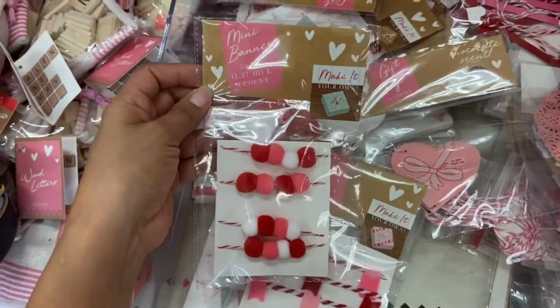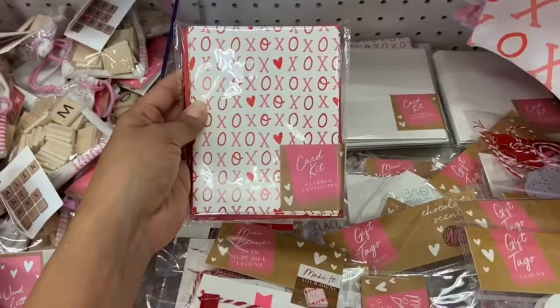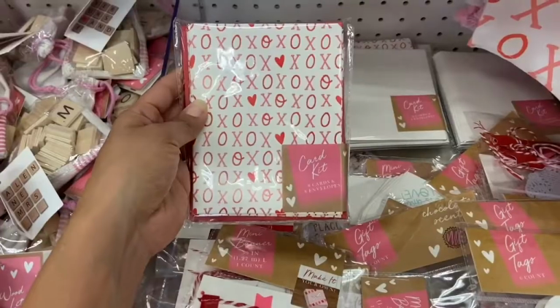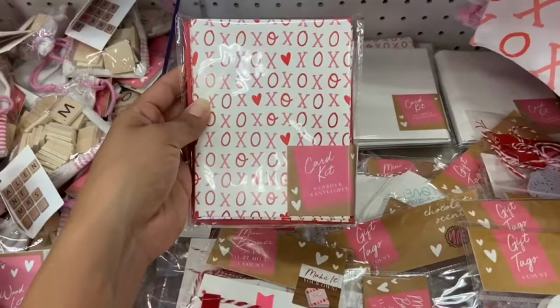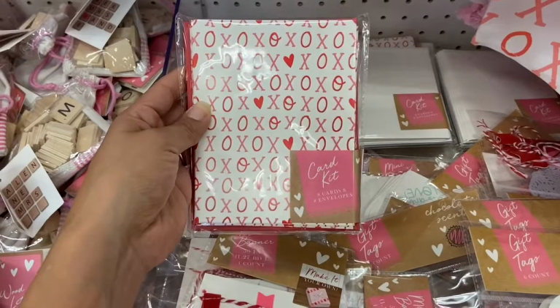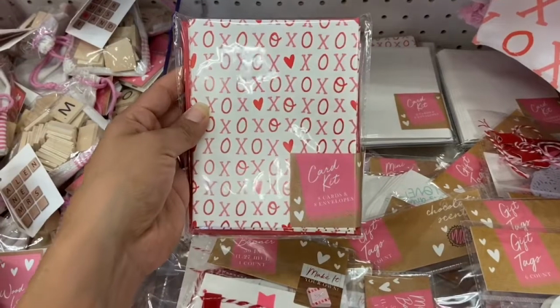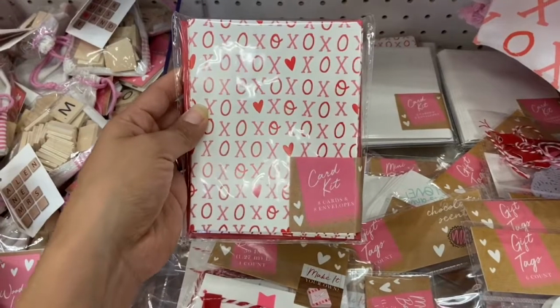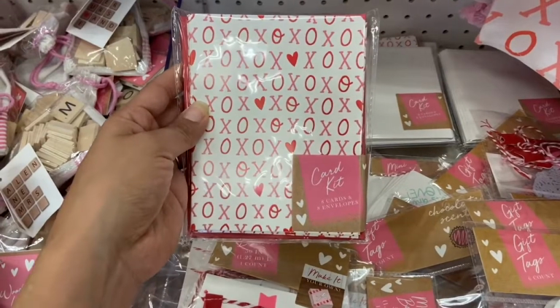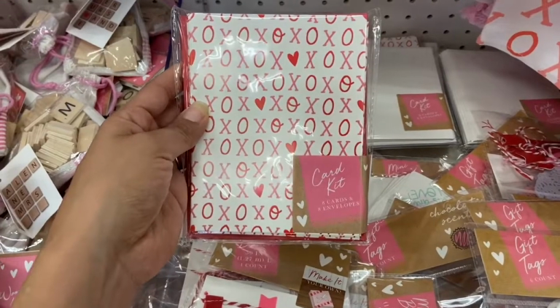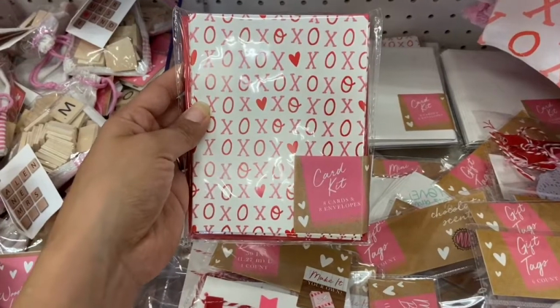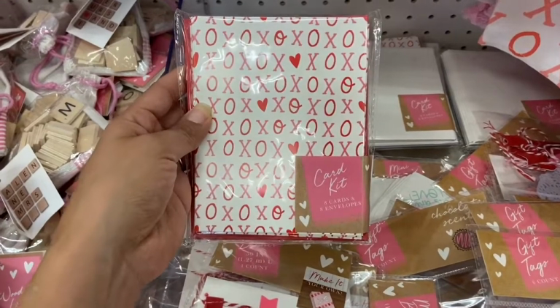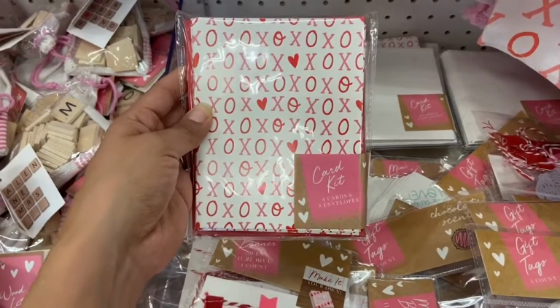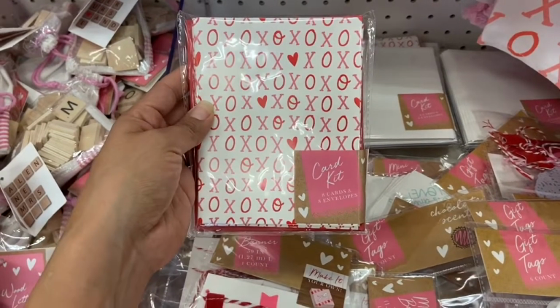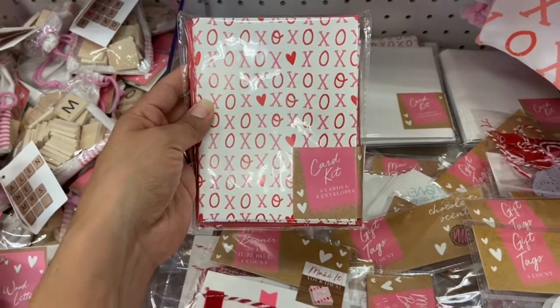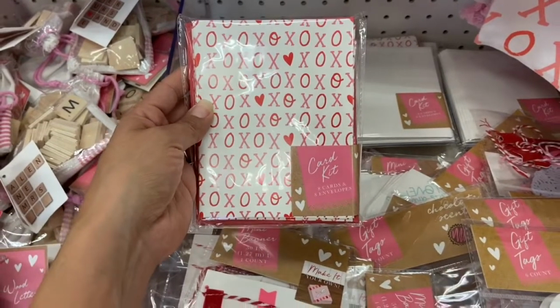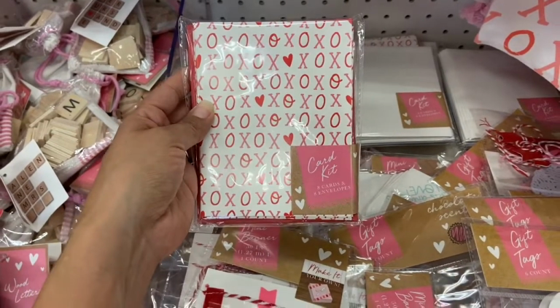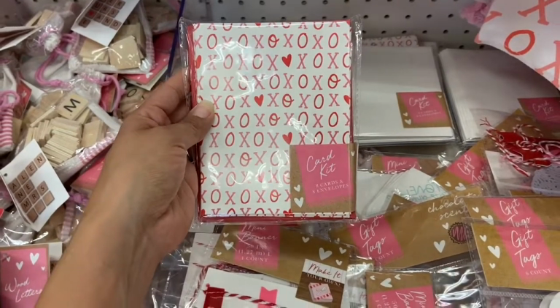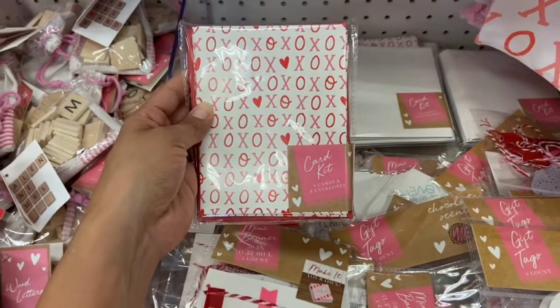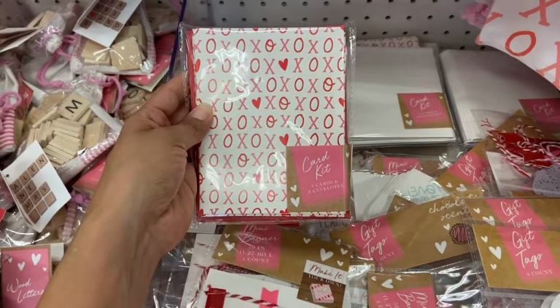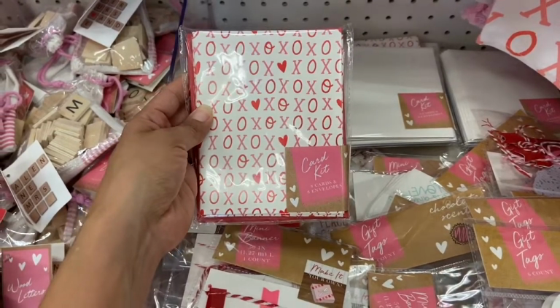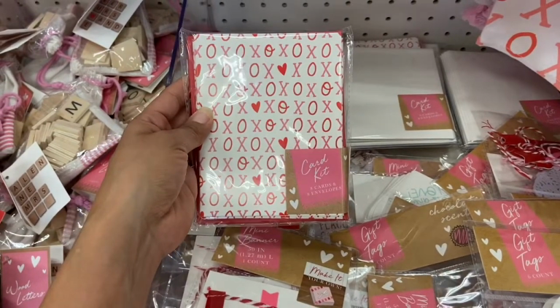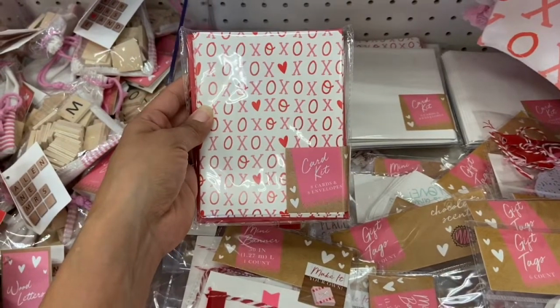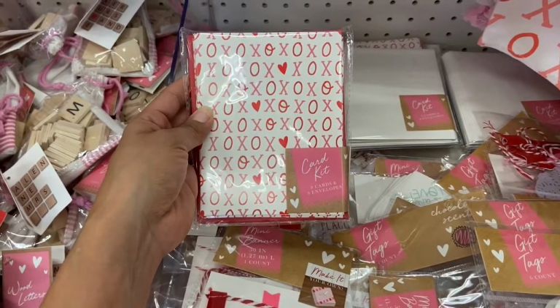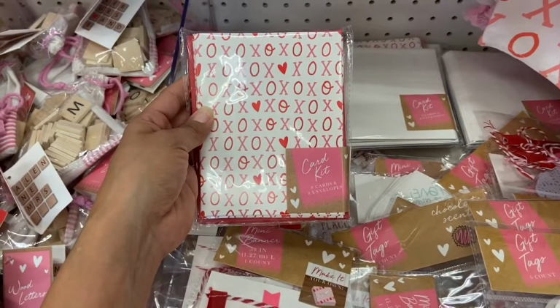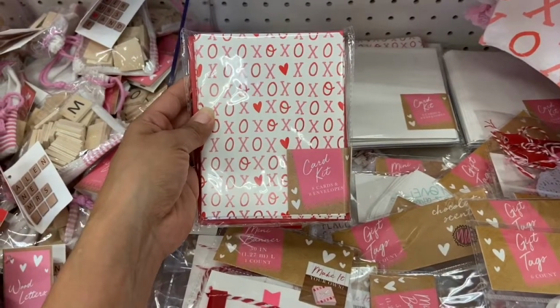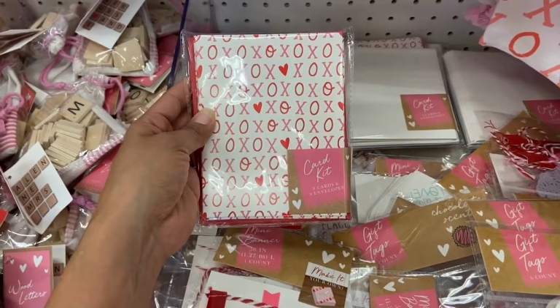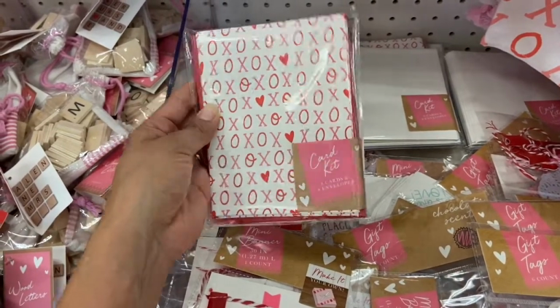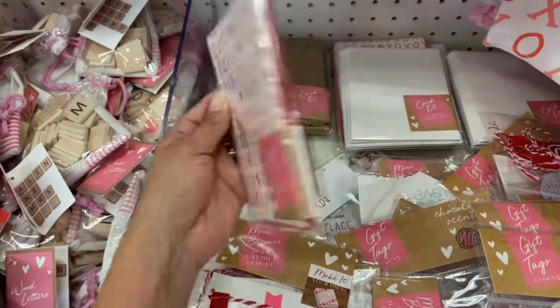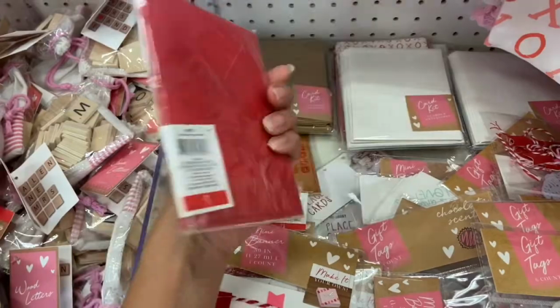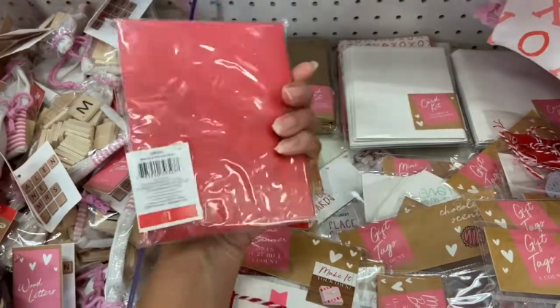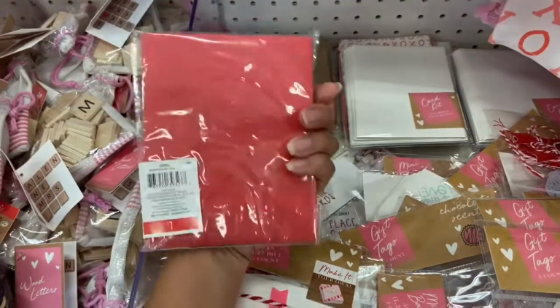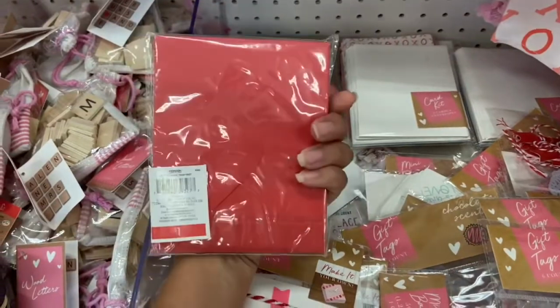And if you love to make your own cards, they have this little card kit that comes with eight cards and eight envelopes — and this is all a dollar.